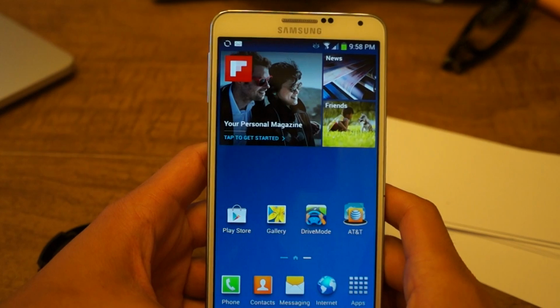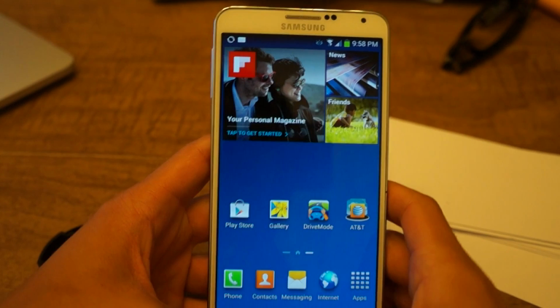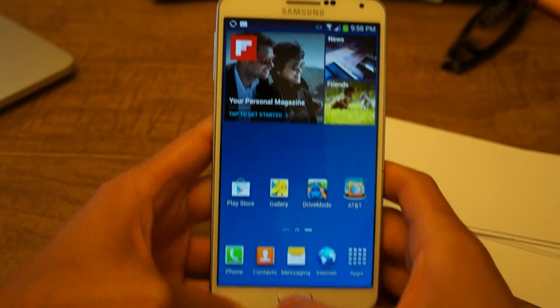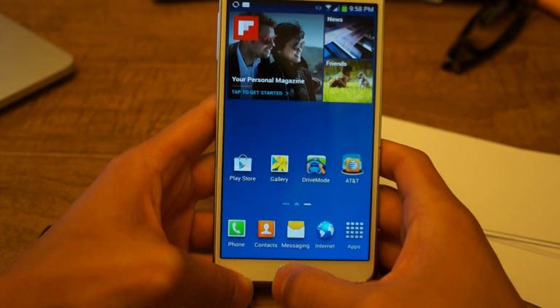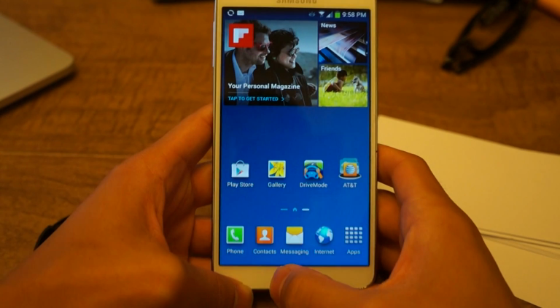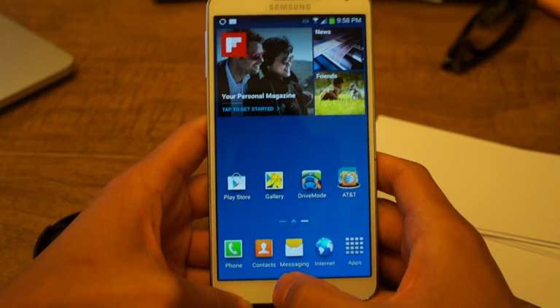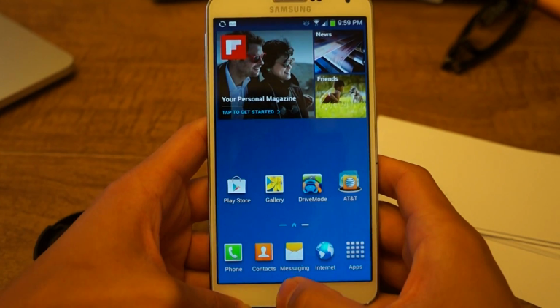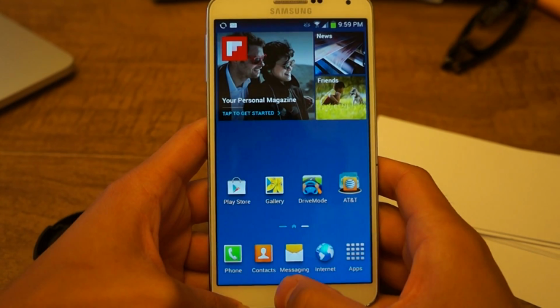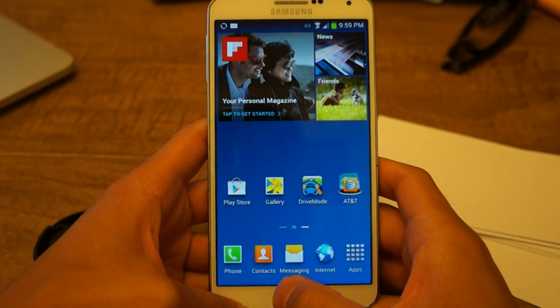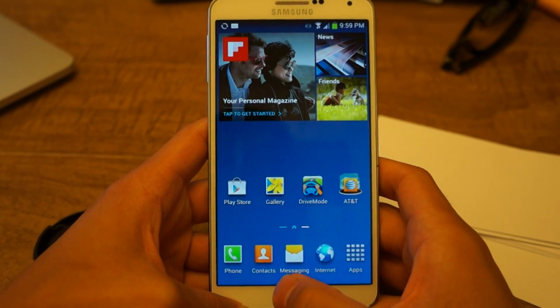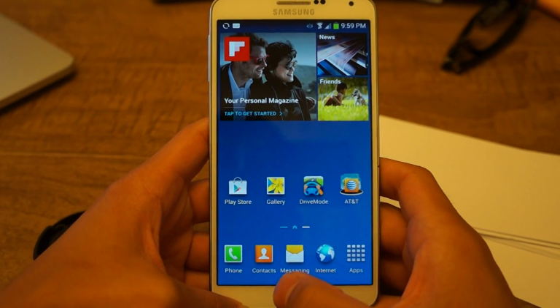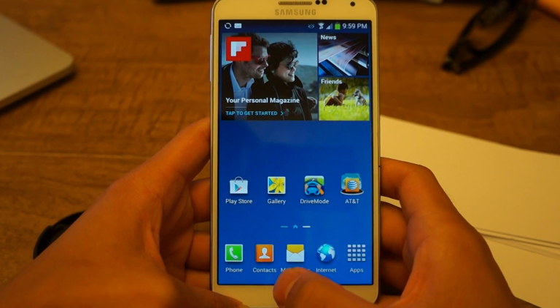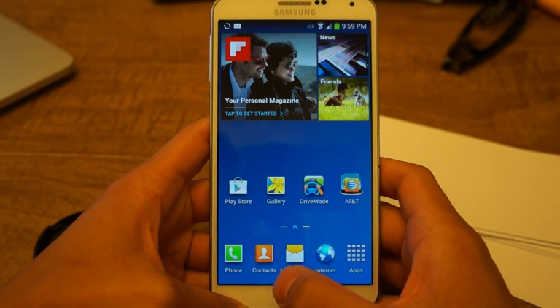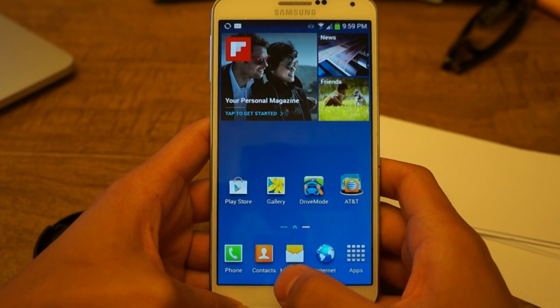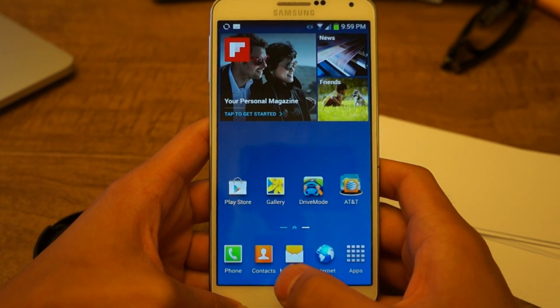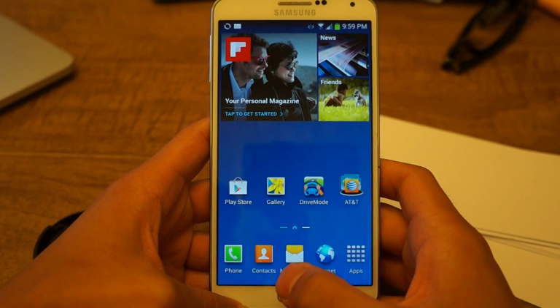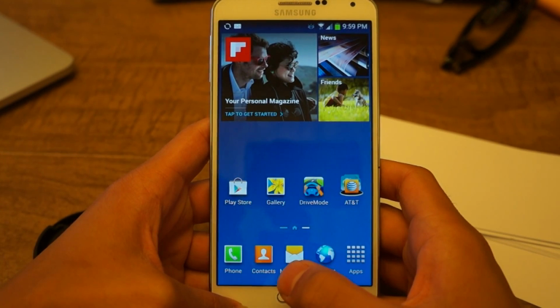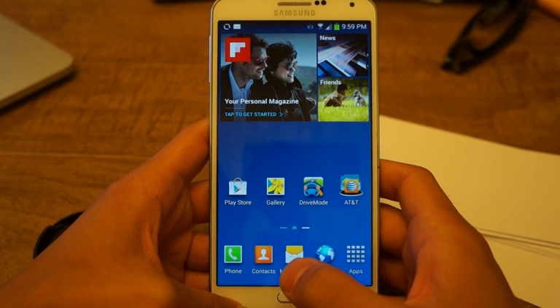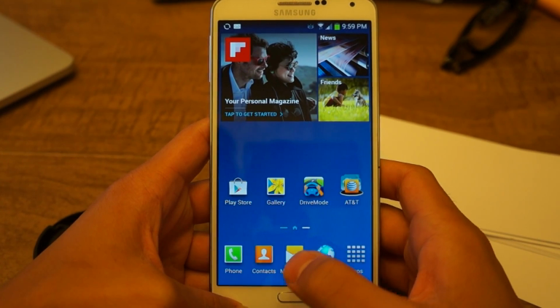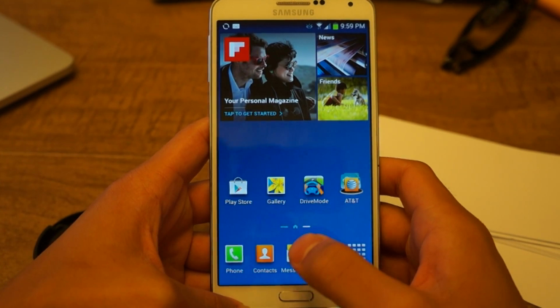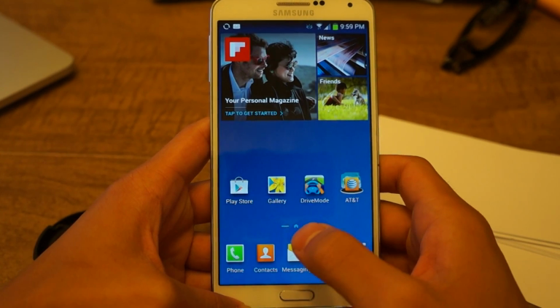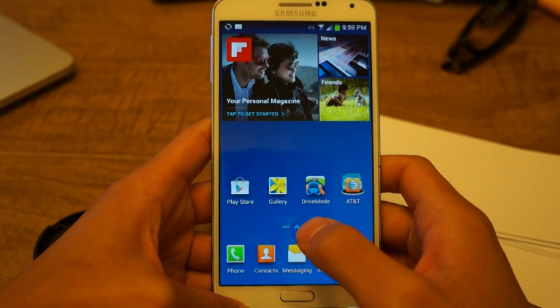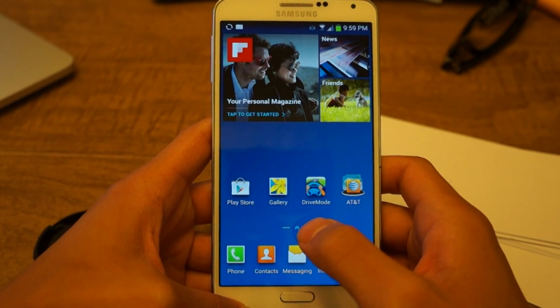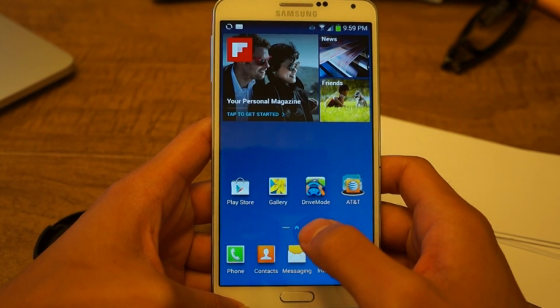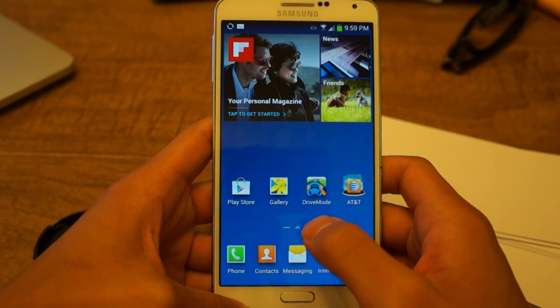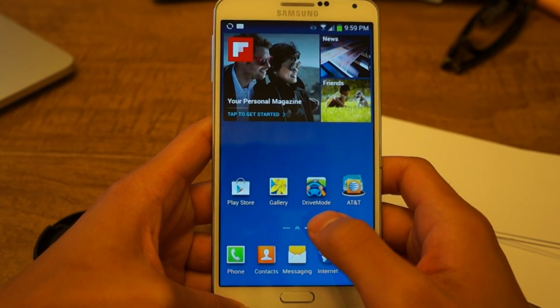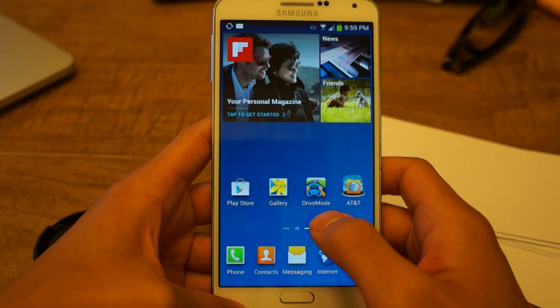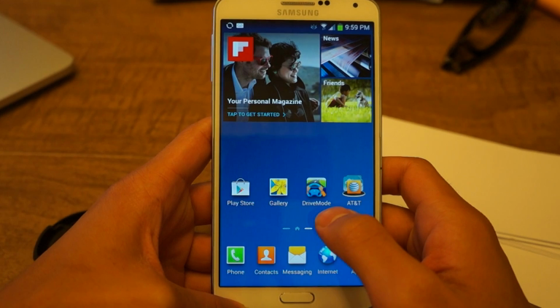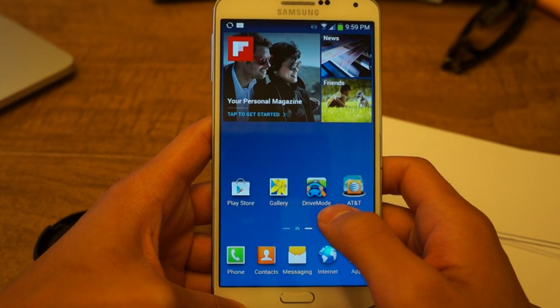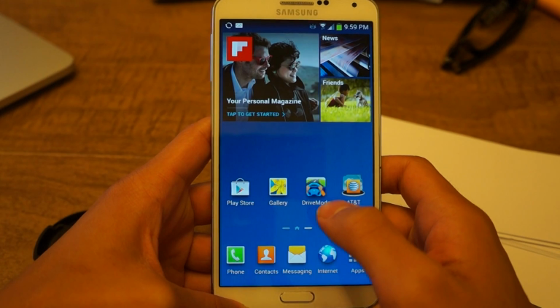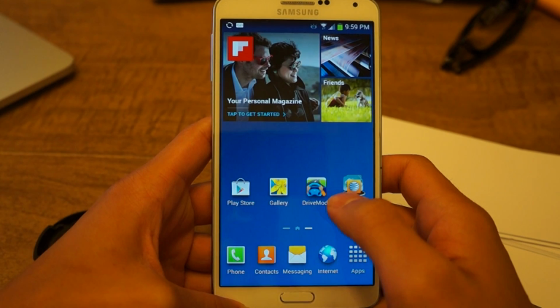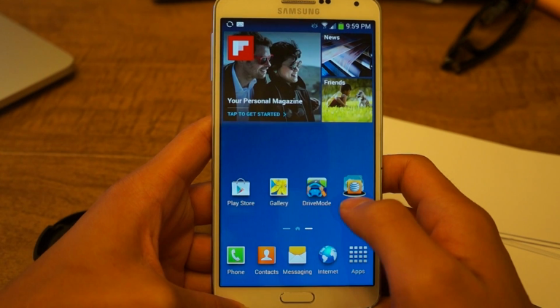What's up everyone, this is Danny for GadgetHacks here with the Note 3. Today I'd like to show you how to unify all your messaging apps into one inbox.